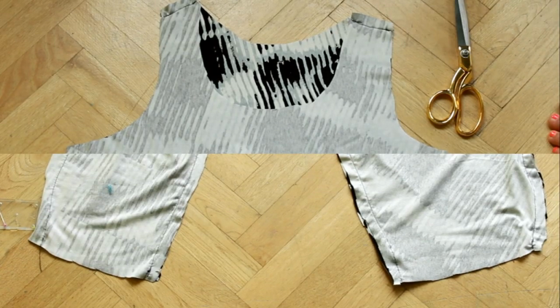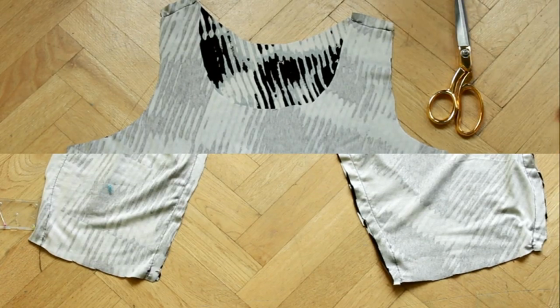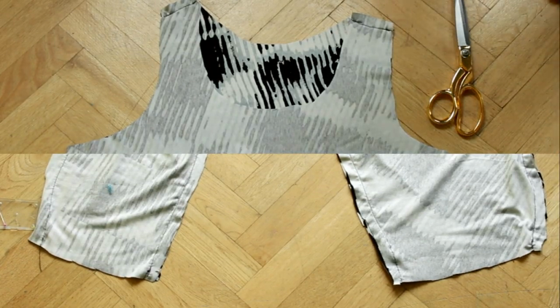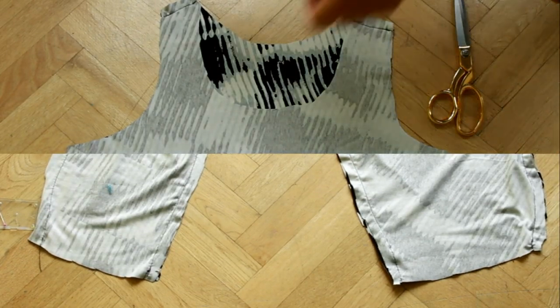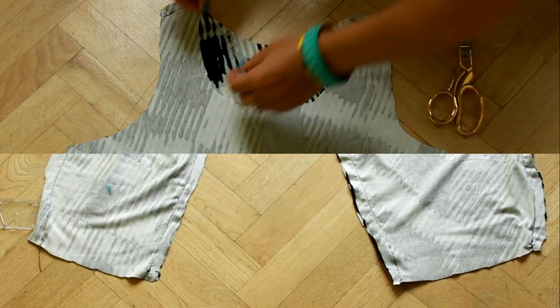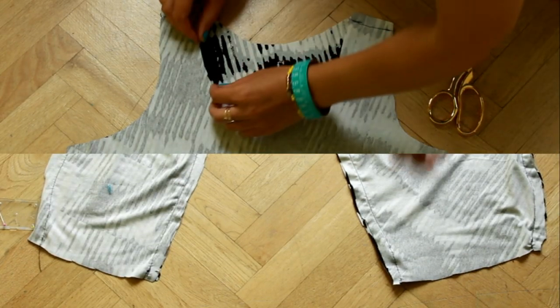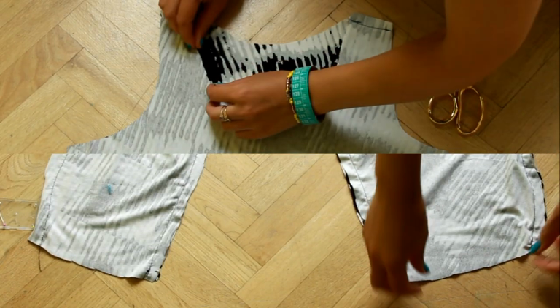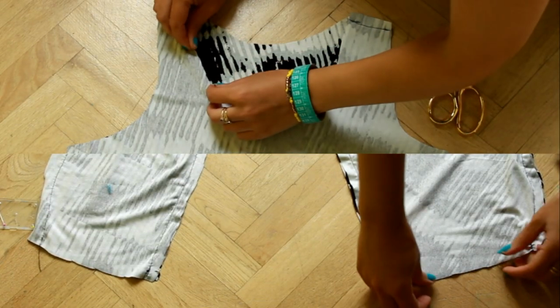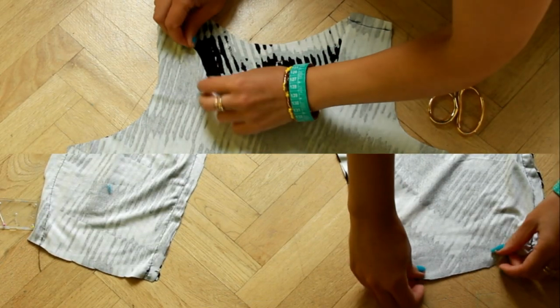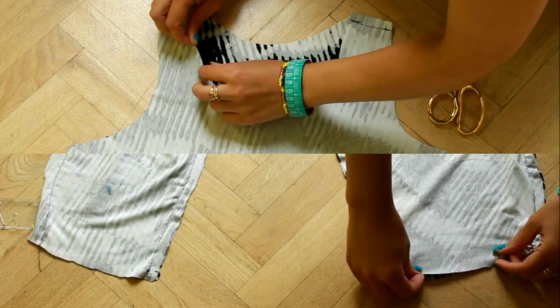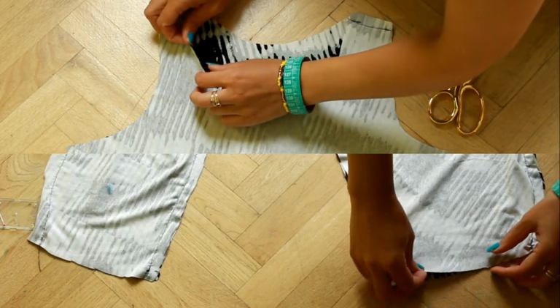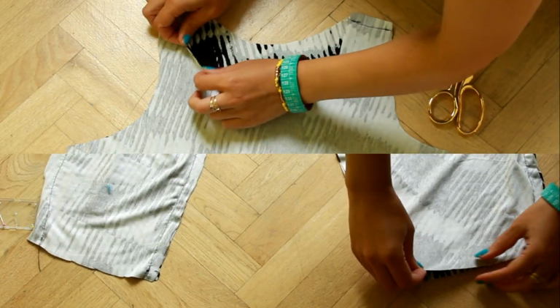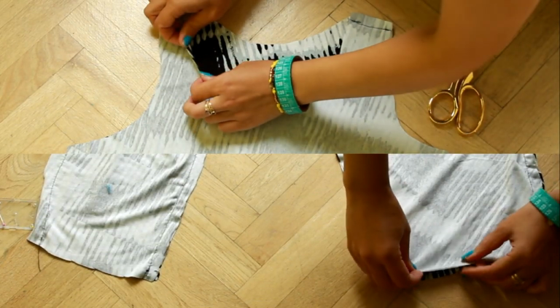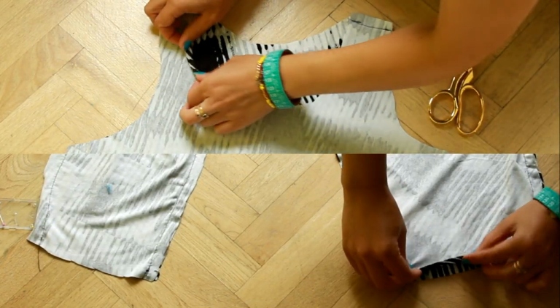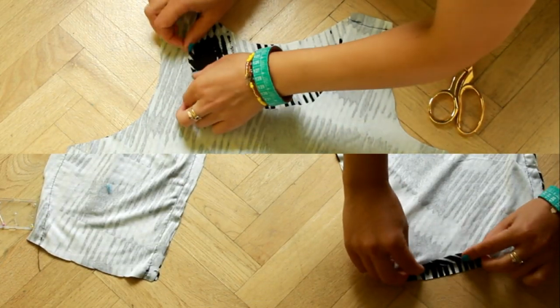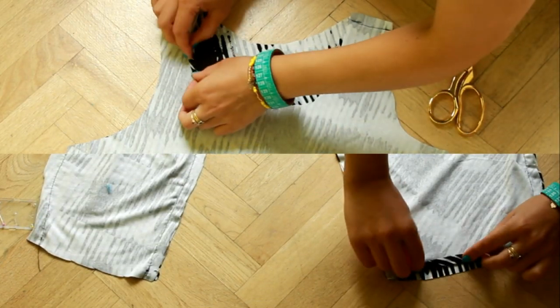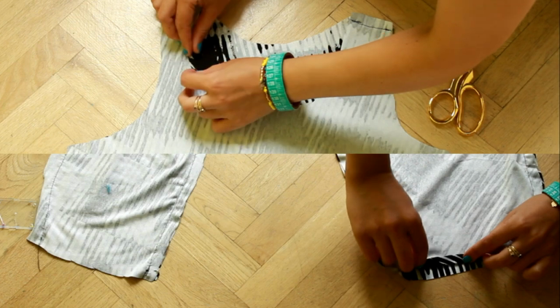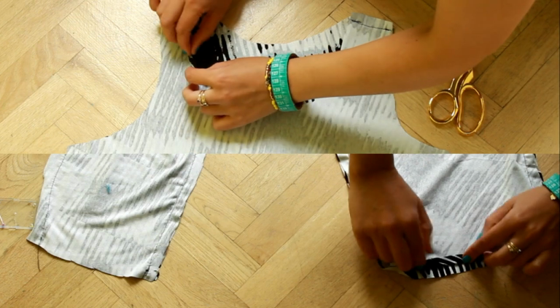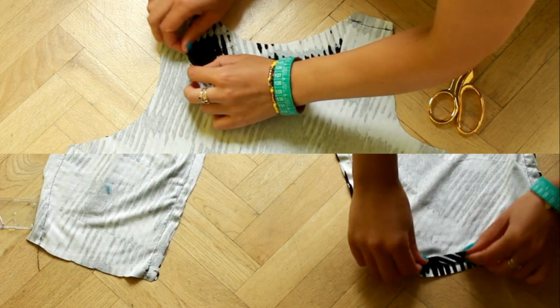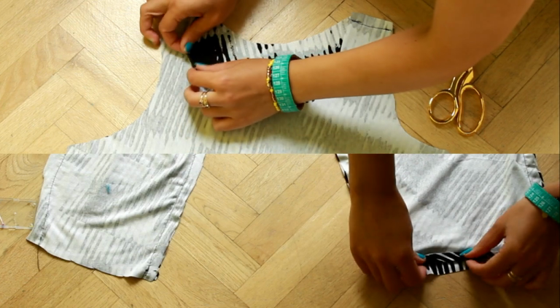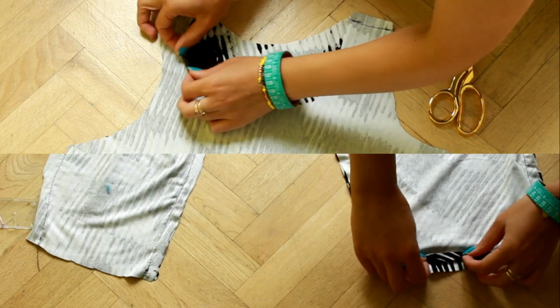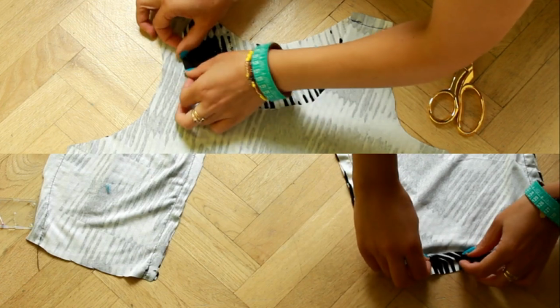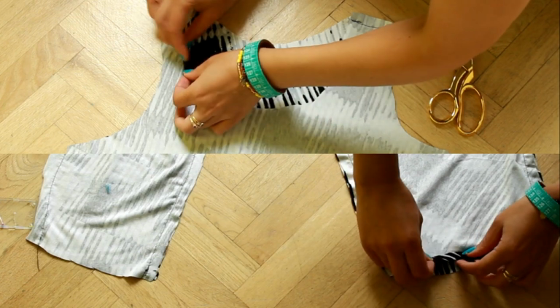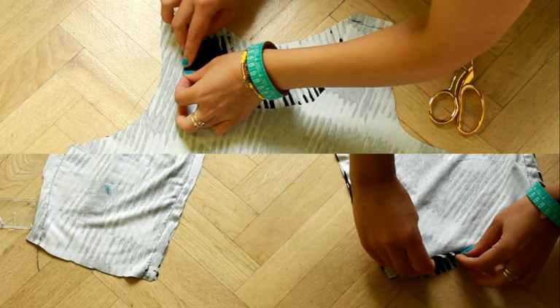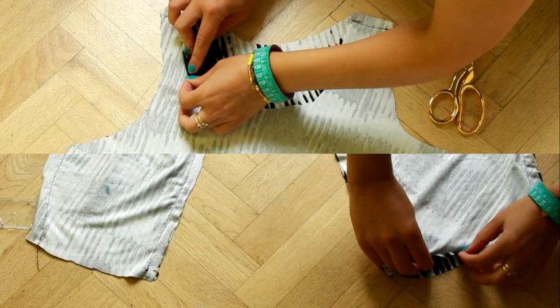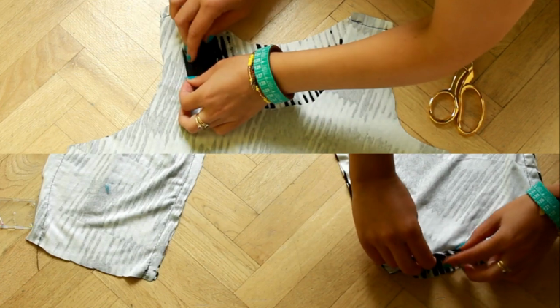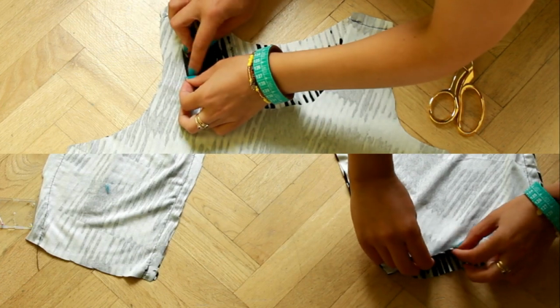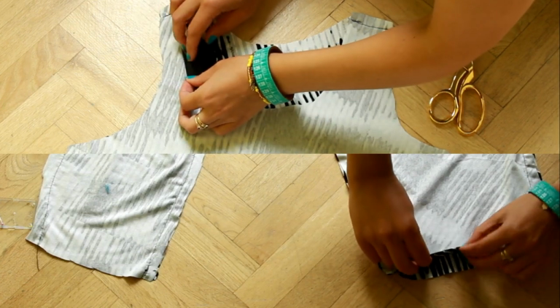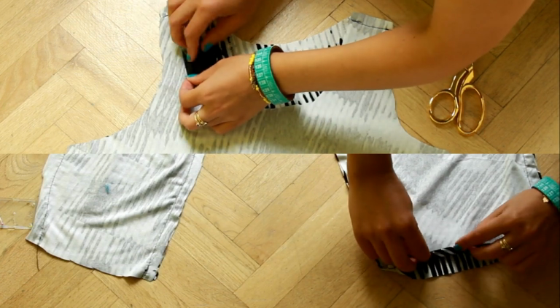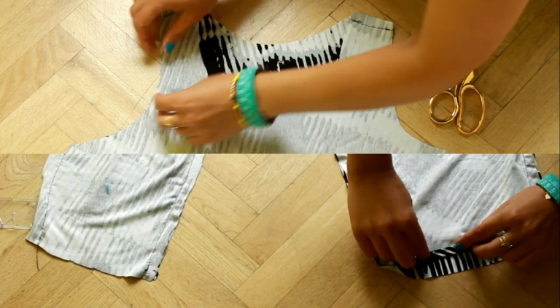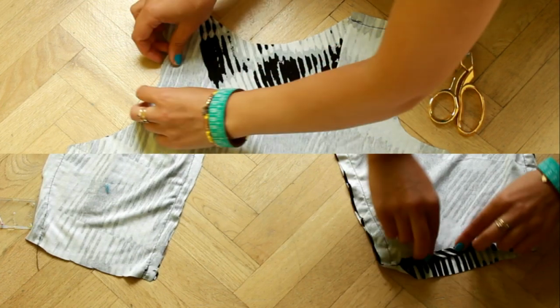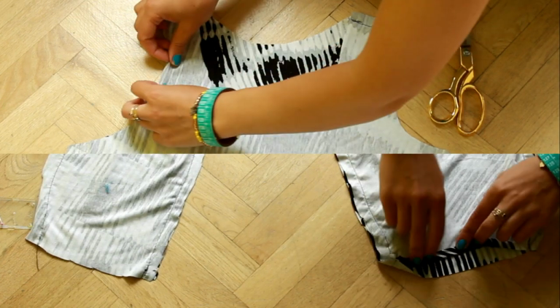Now hem the neckline, arm openings, and bottom of the pants. Do this and your jumpsuit is done.